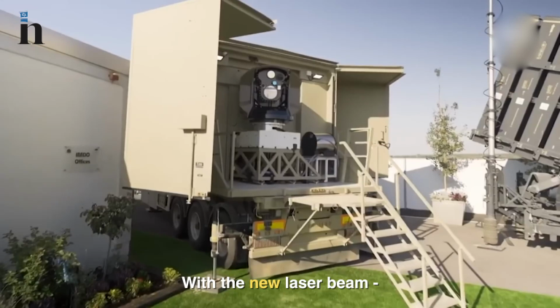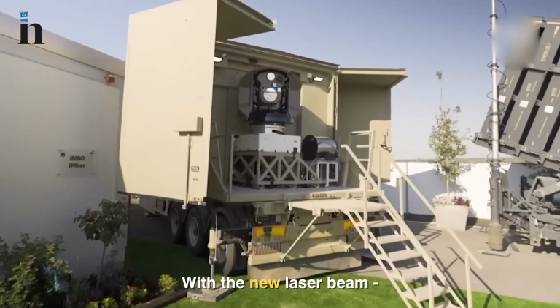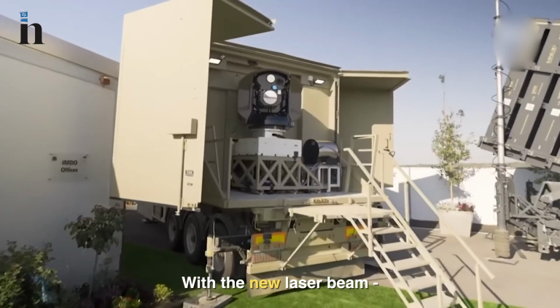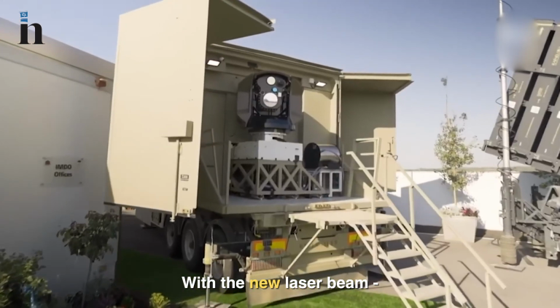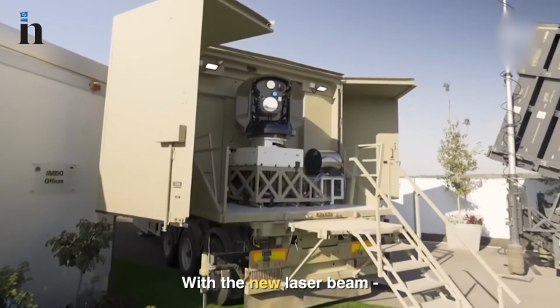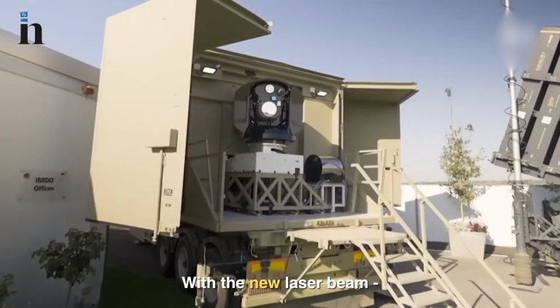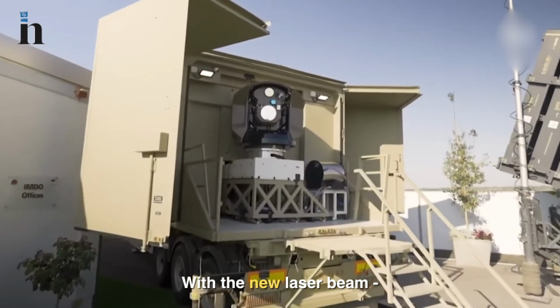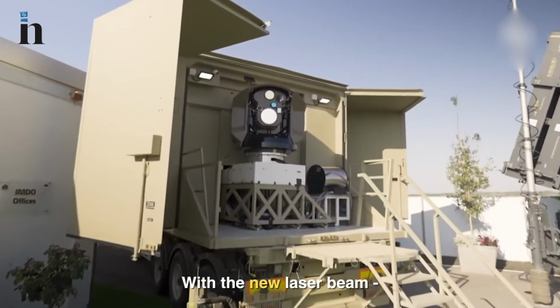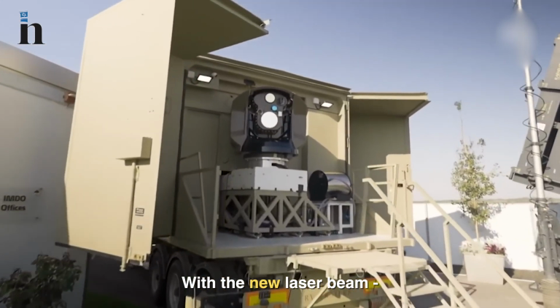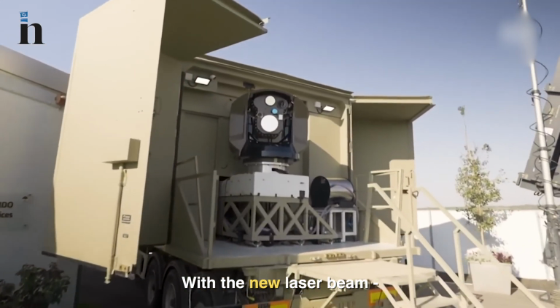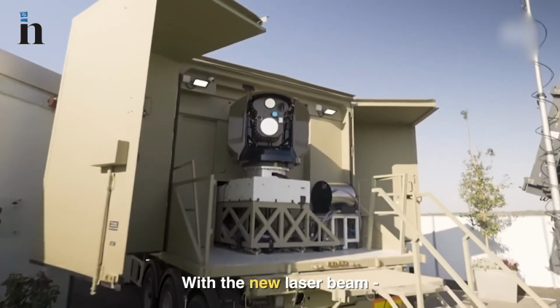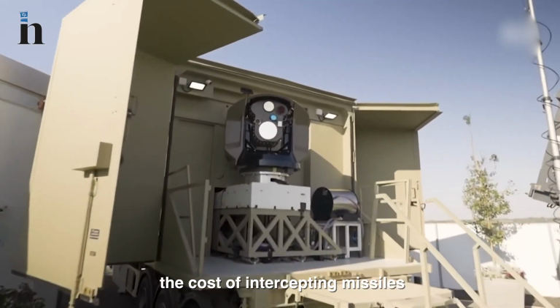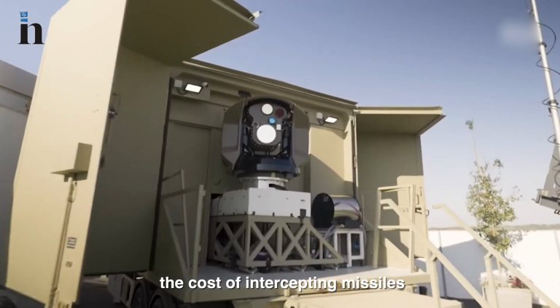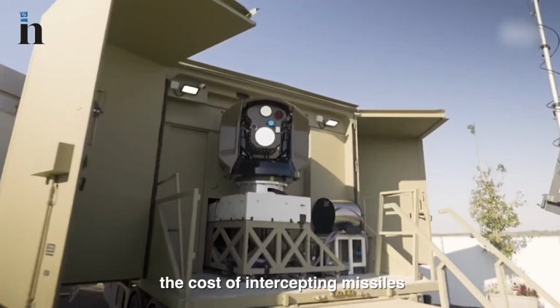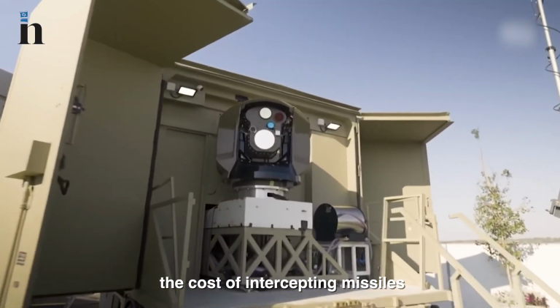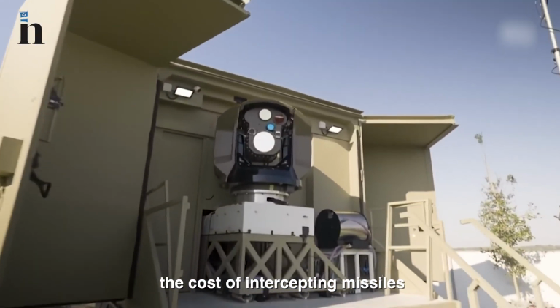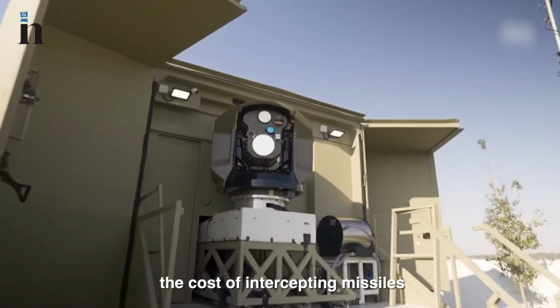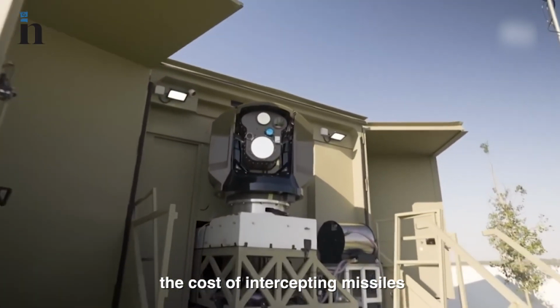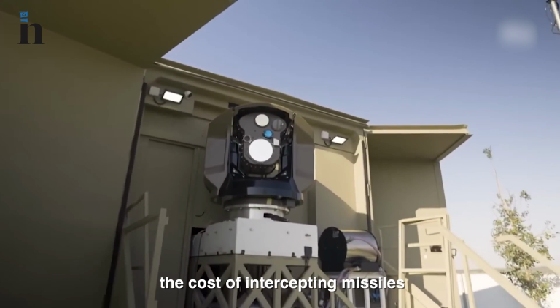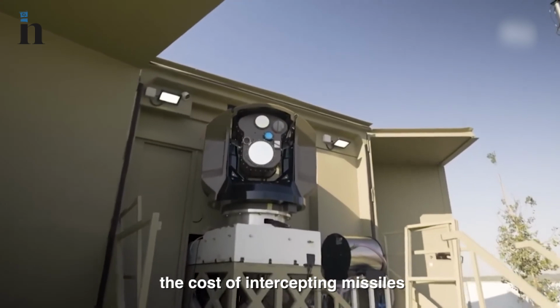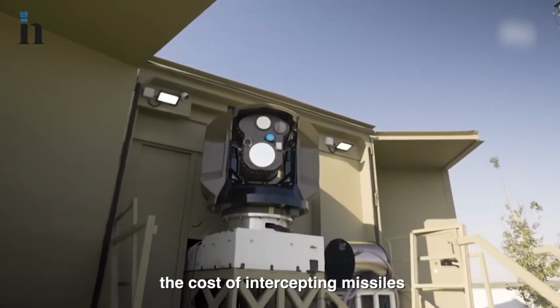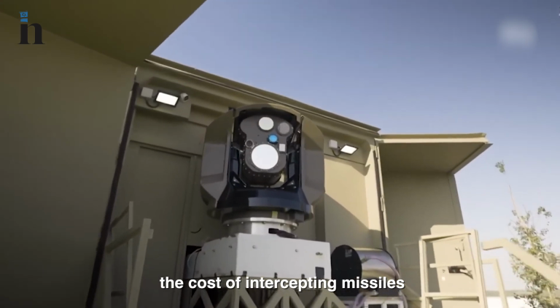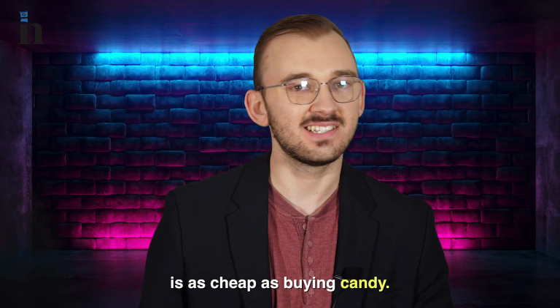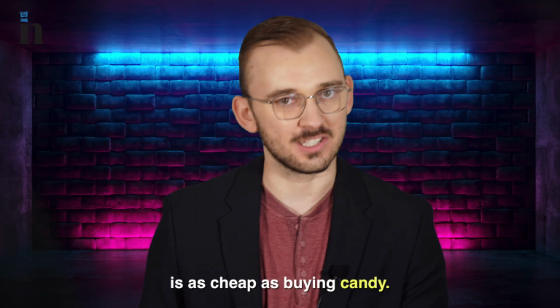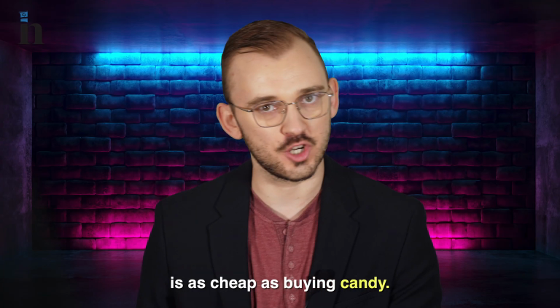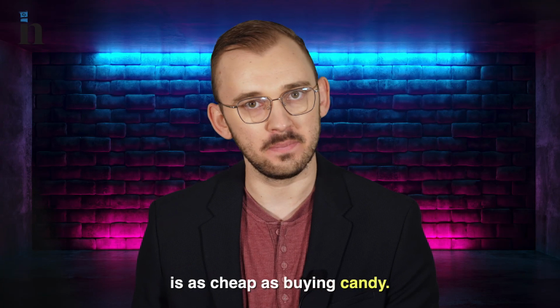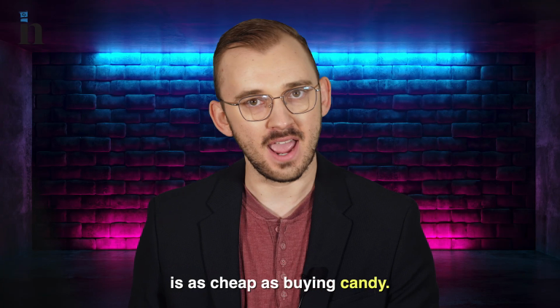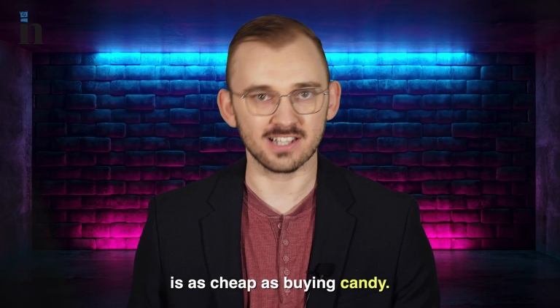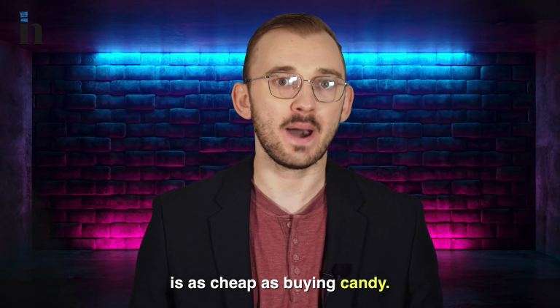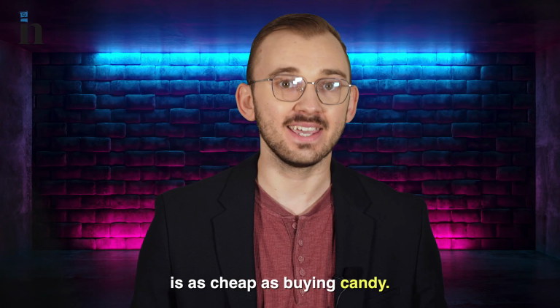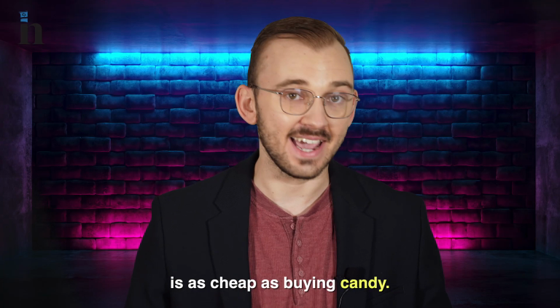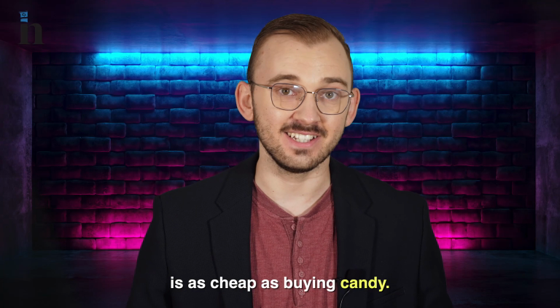With the new laser beam, the cost of intercepting missiles is as cheap as buying candy.